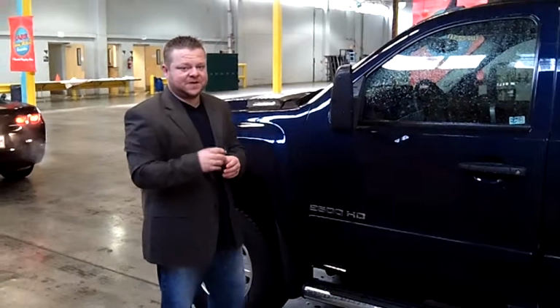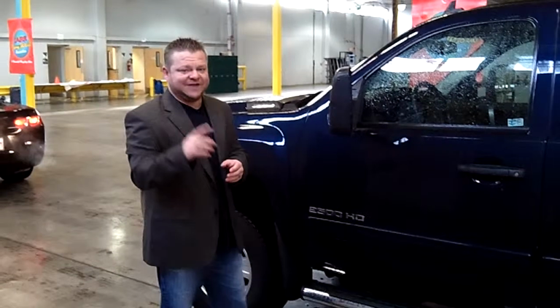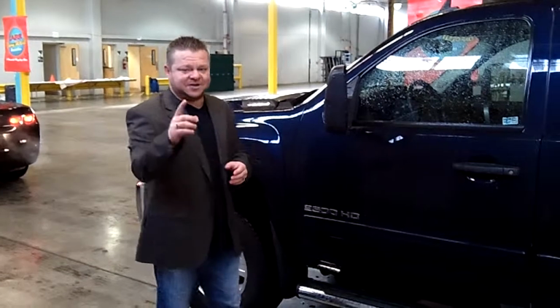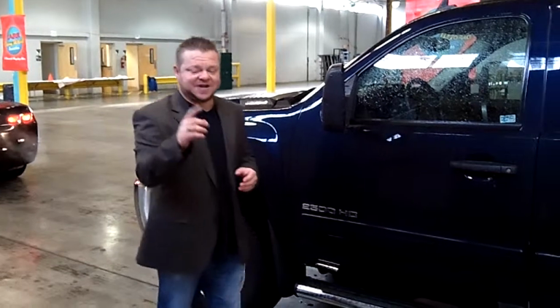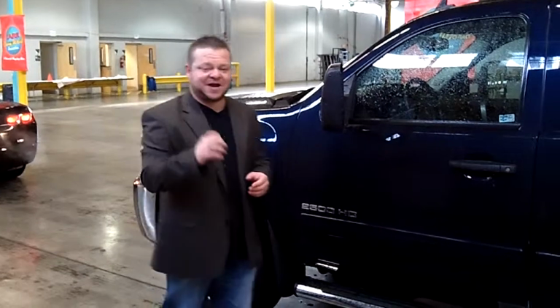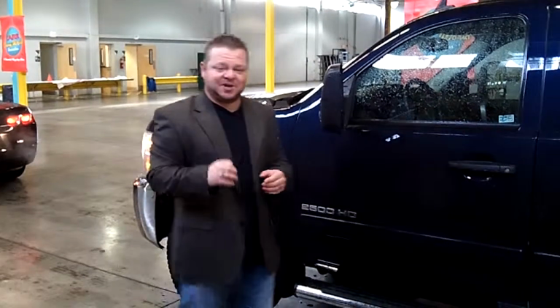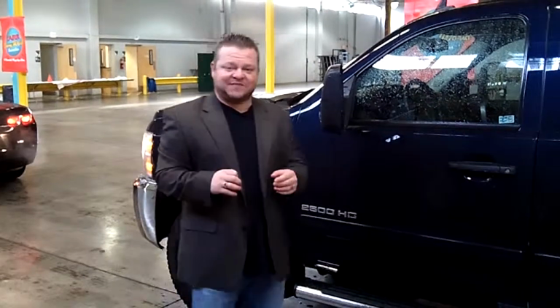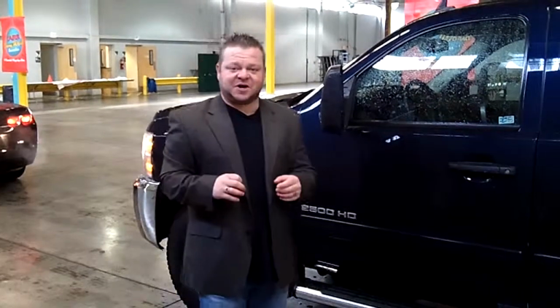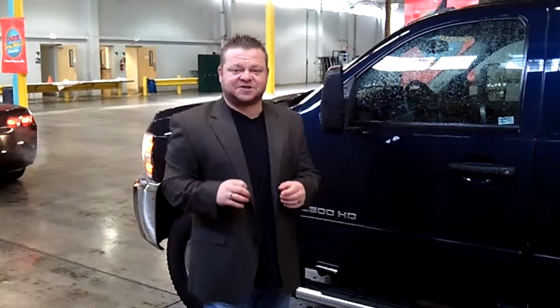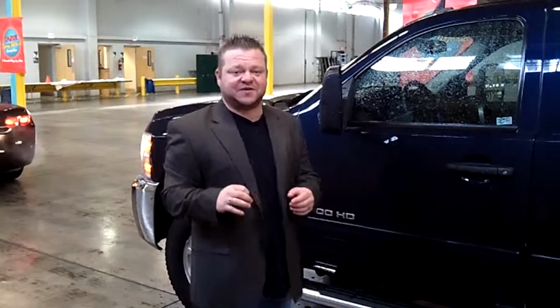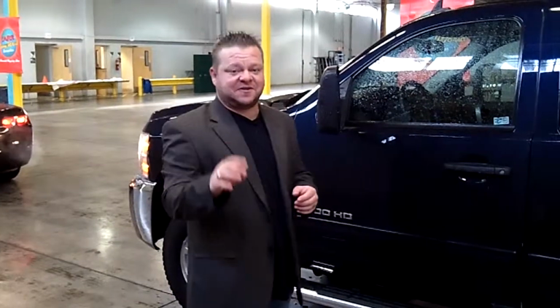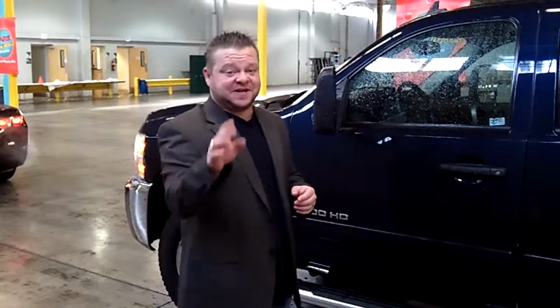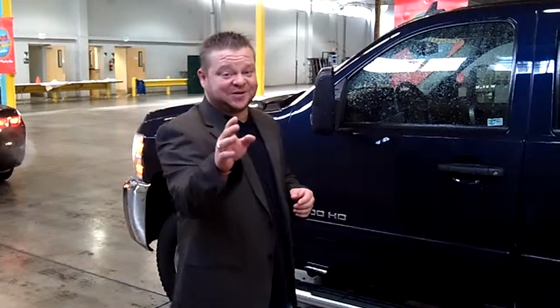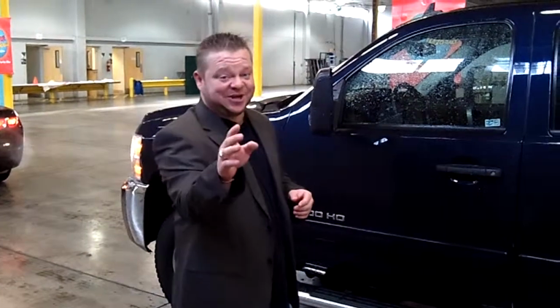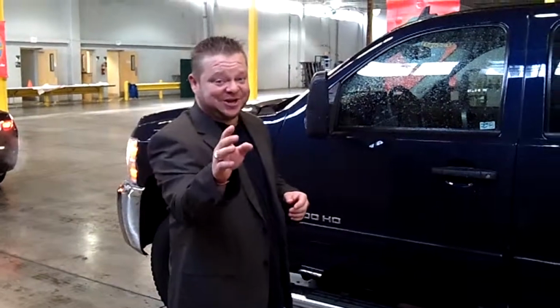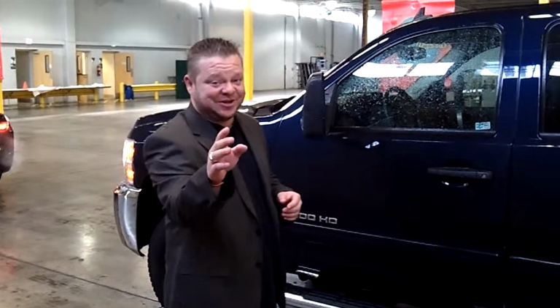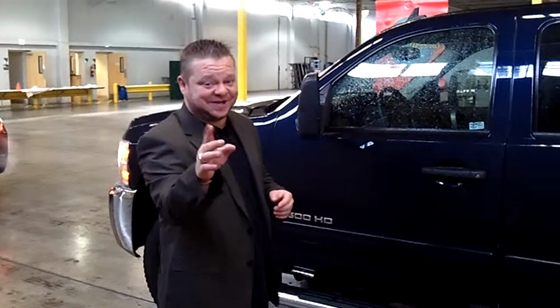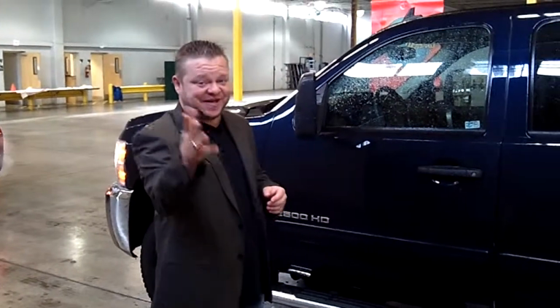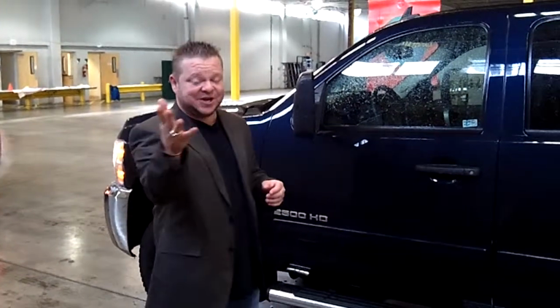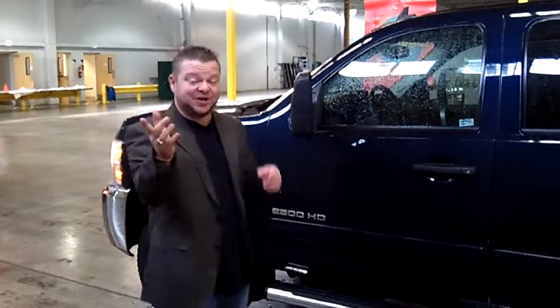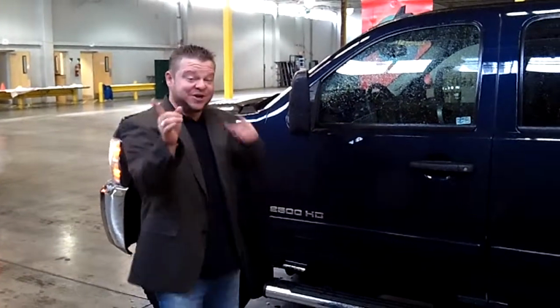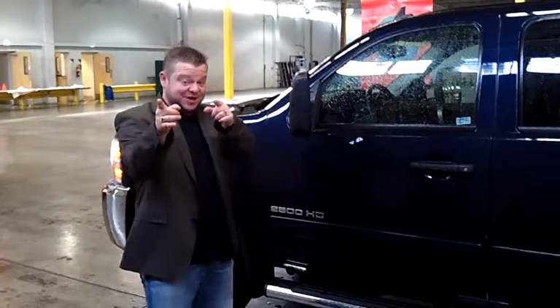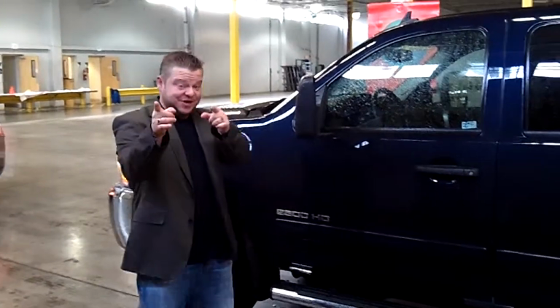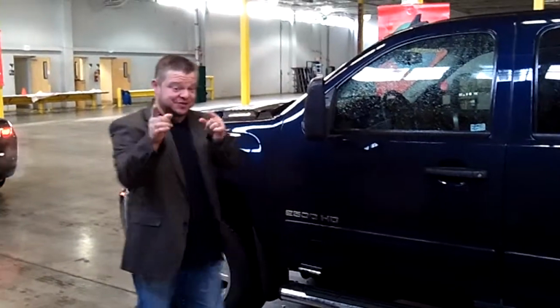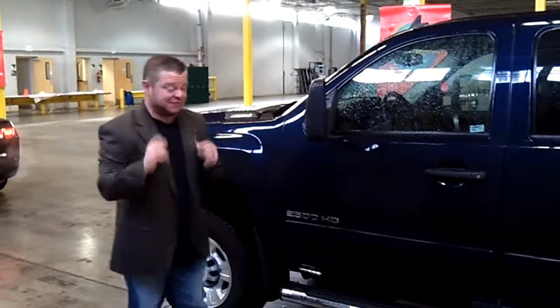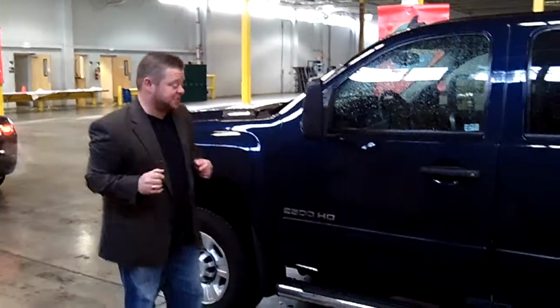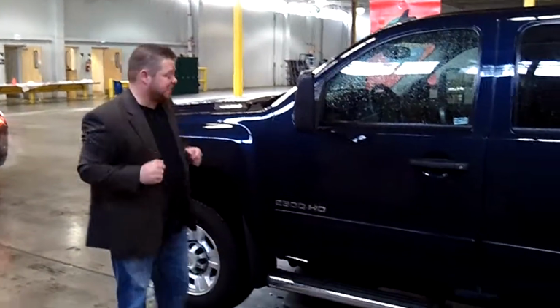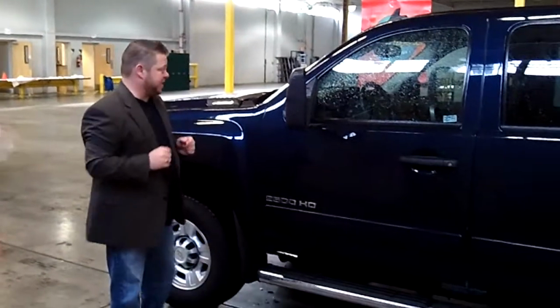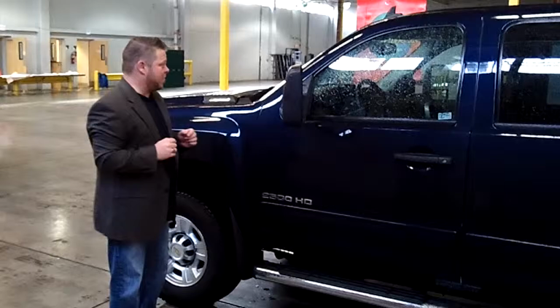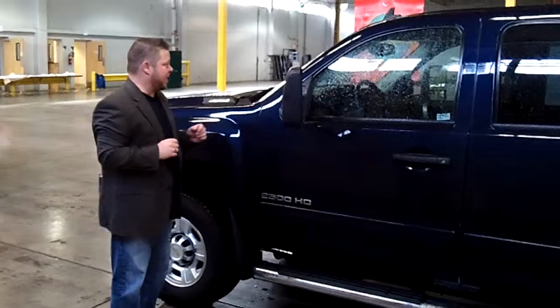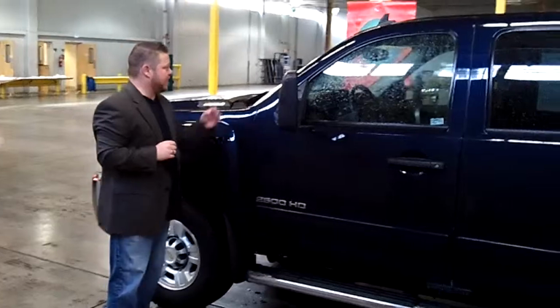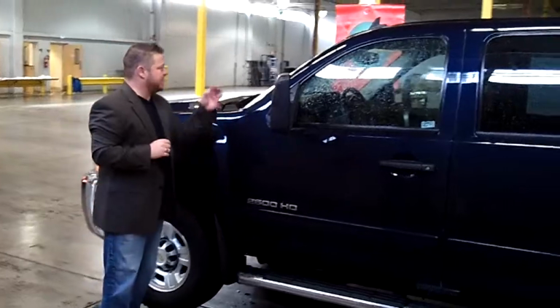Hi everybody, Scott coming to you live at Car Chevrolet. Thanks for clicking that link and taking a look. Here's your virtual video walk around.